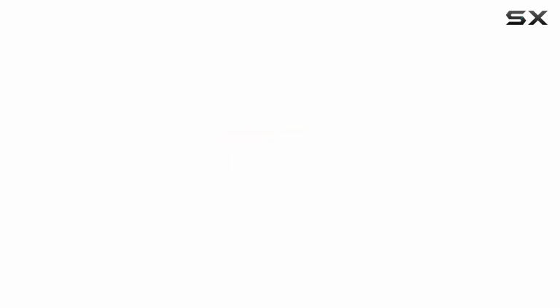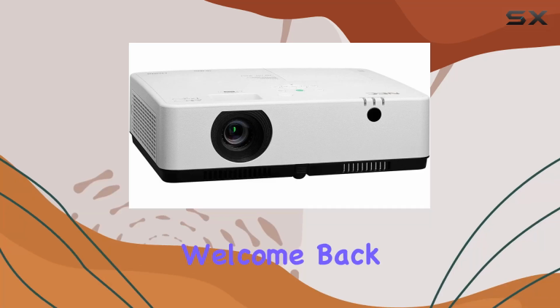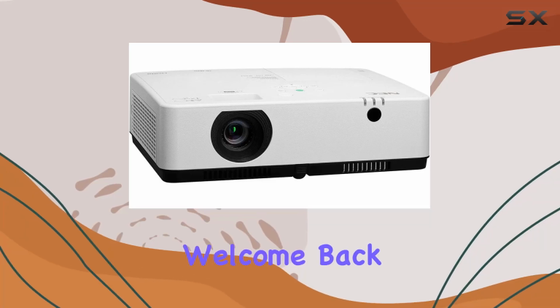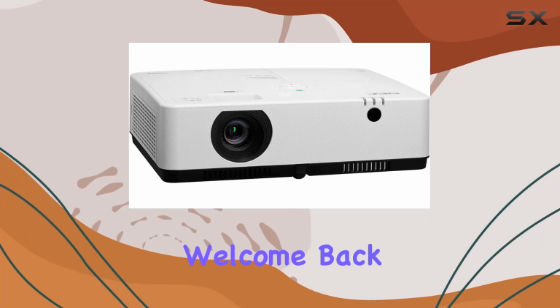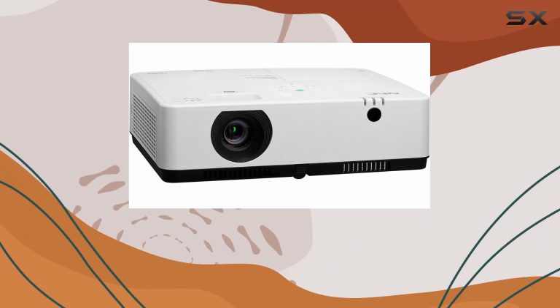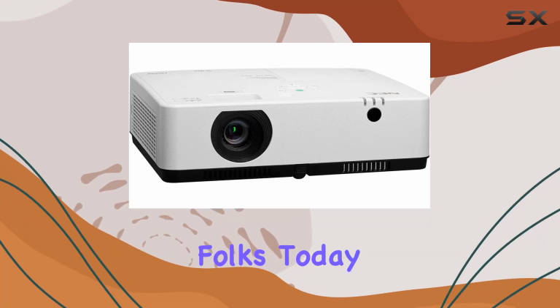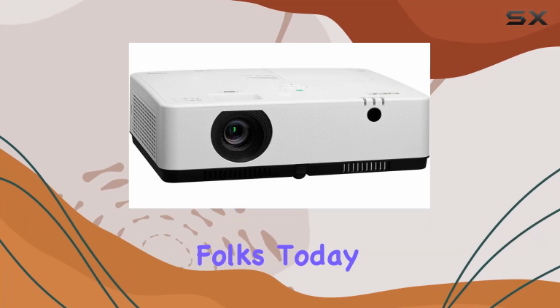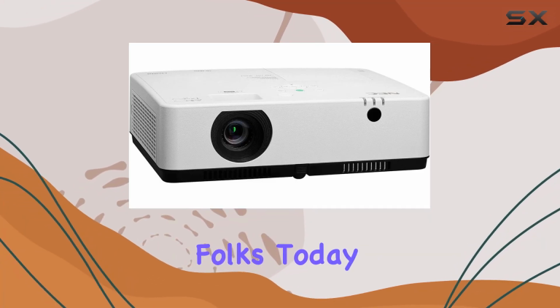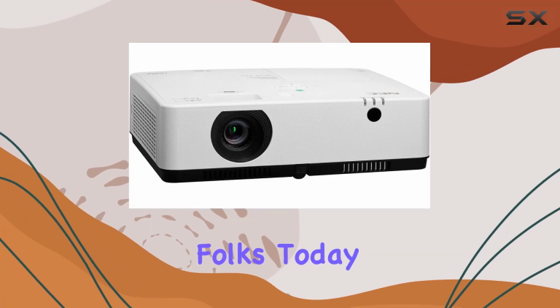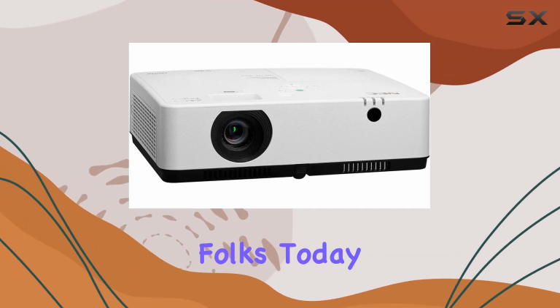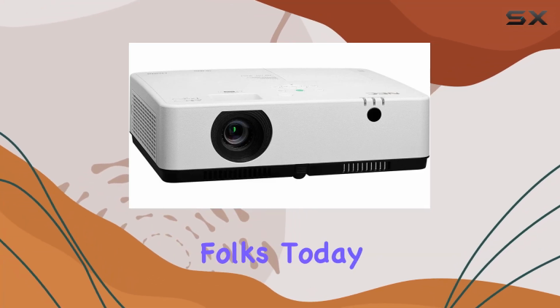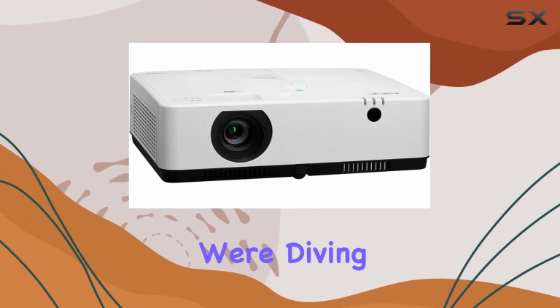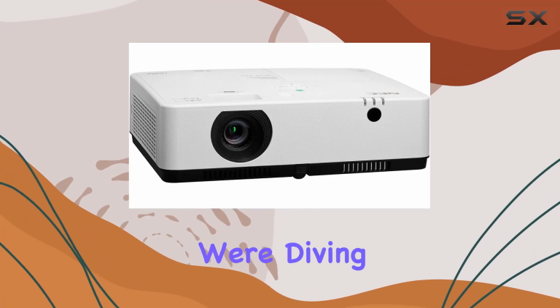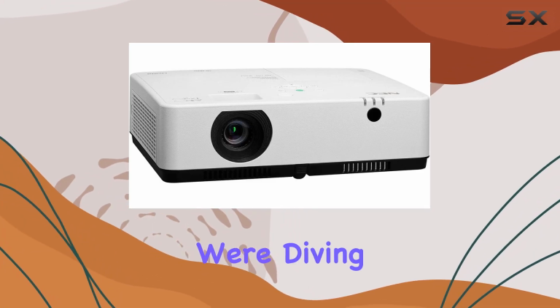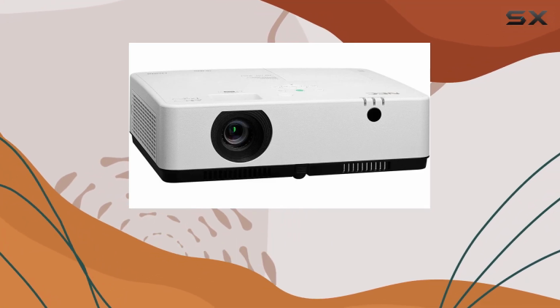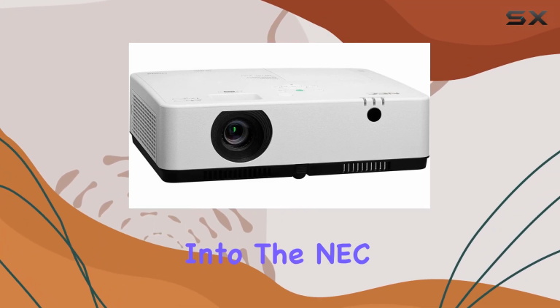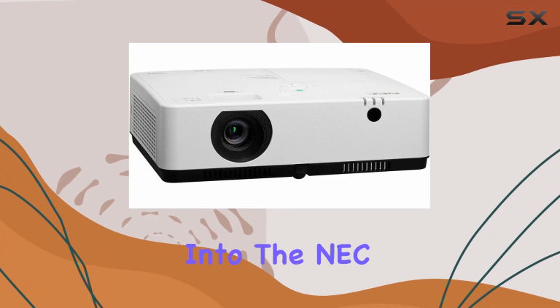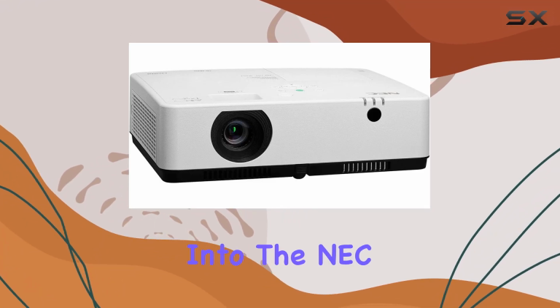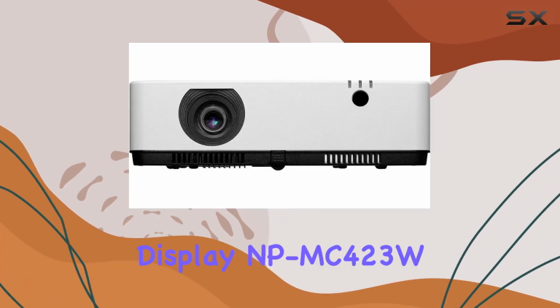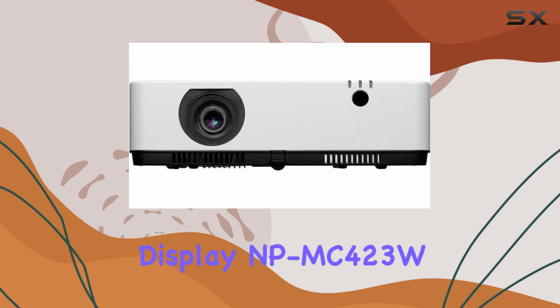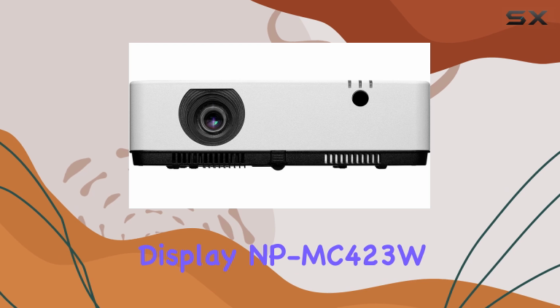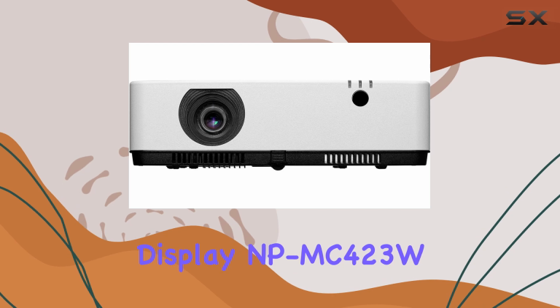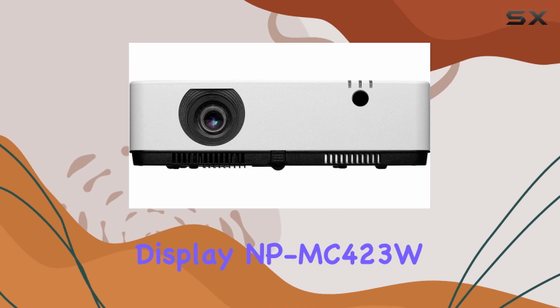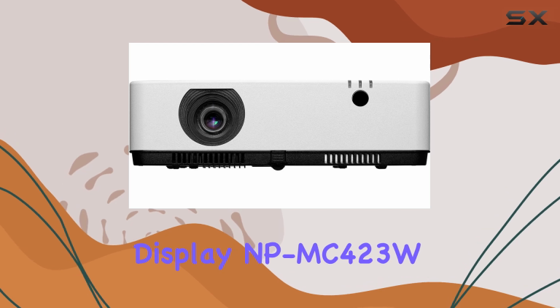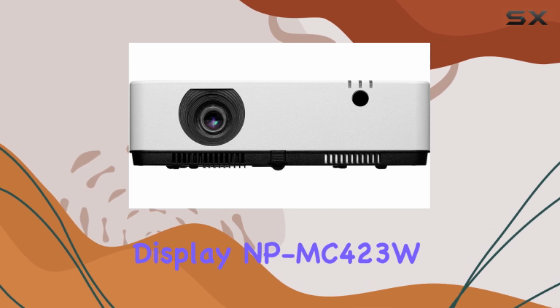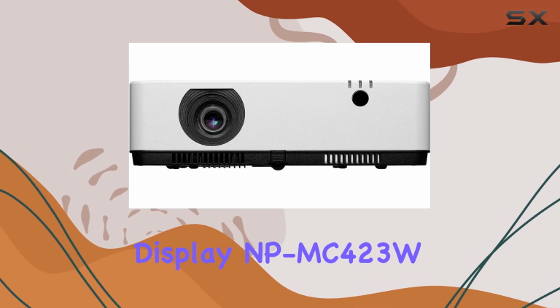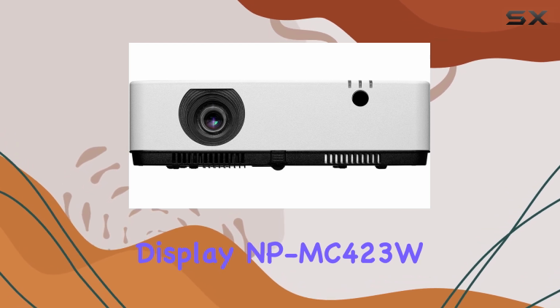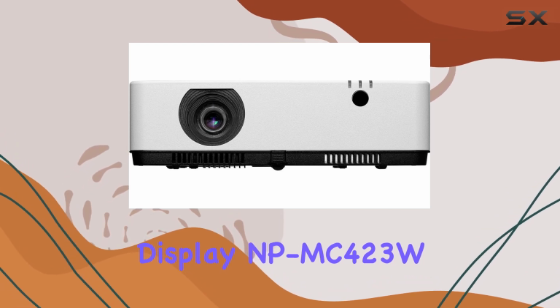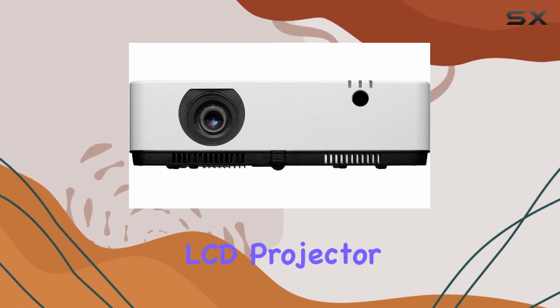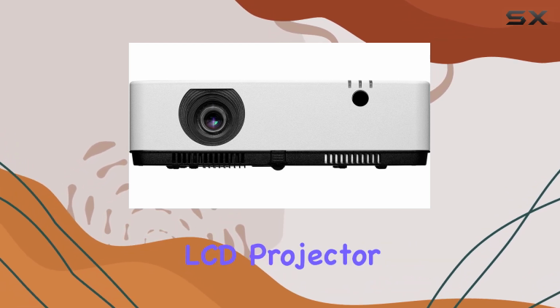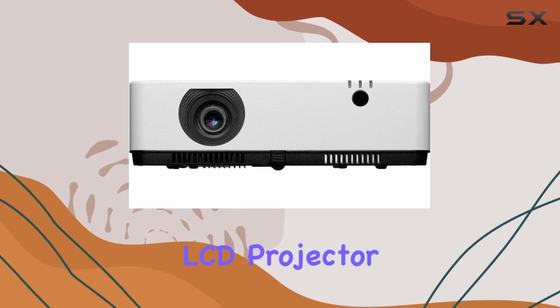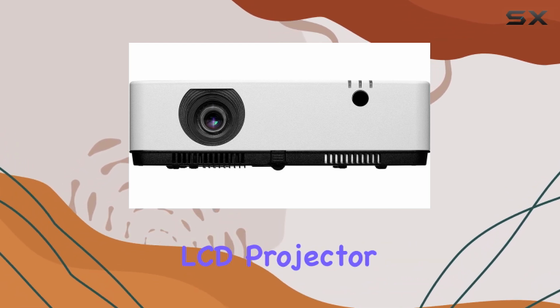Welcome back, folks. Today, we're diving into the NEC Display NPM C423W LCD Projector.